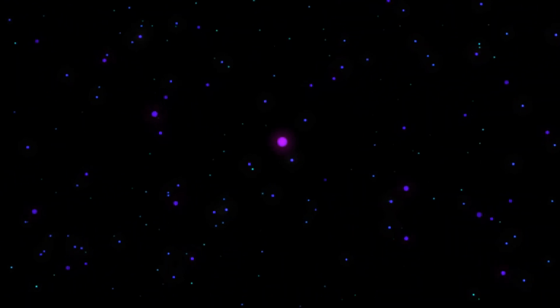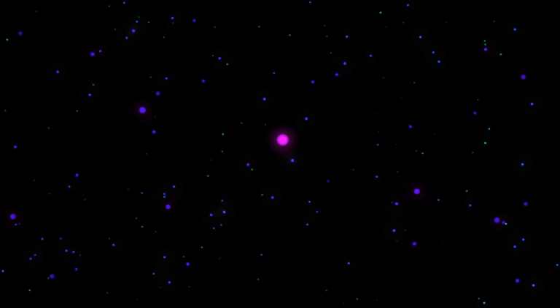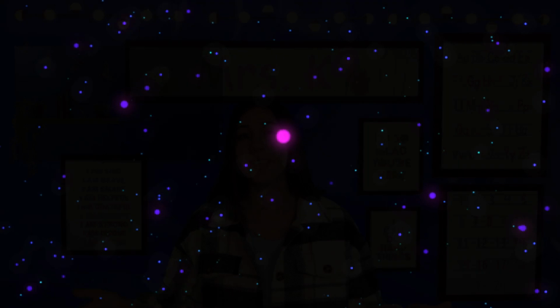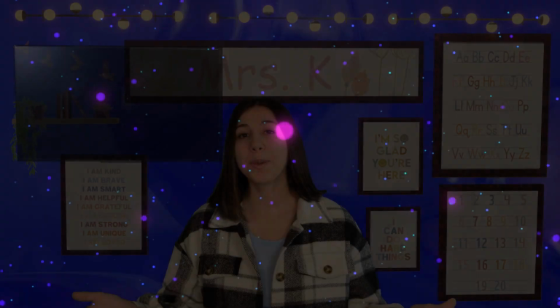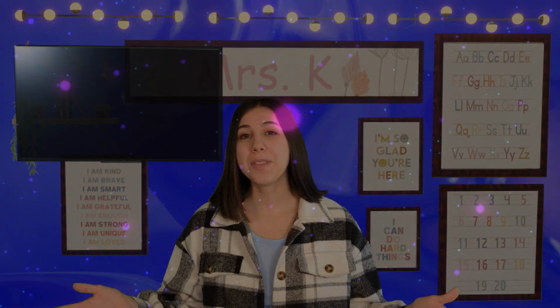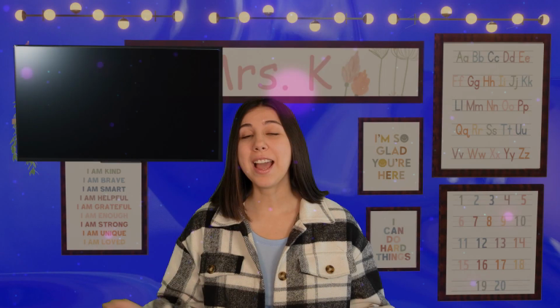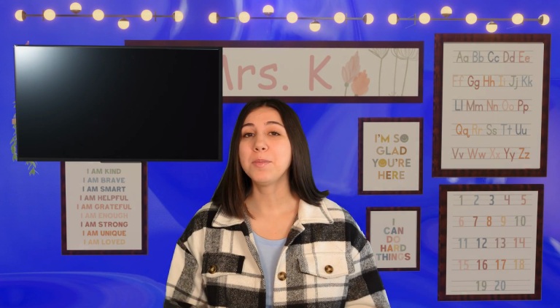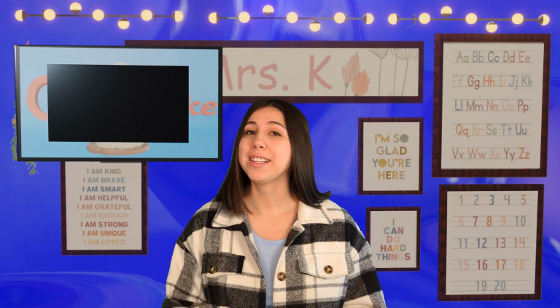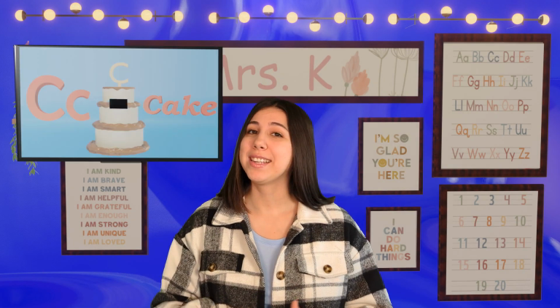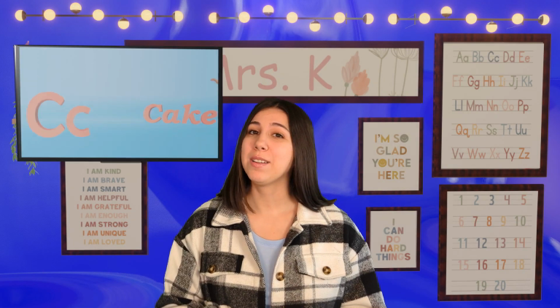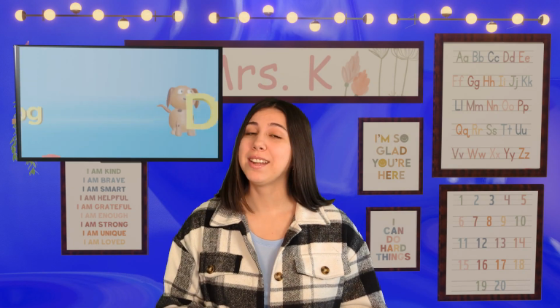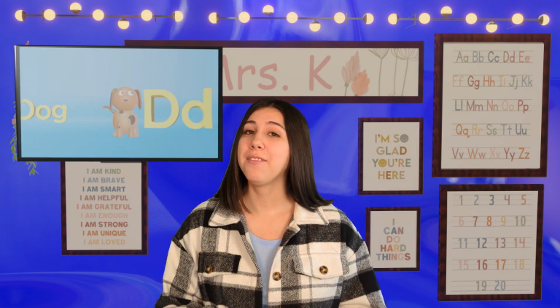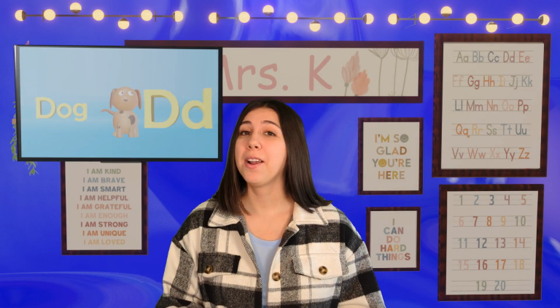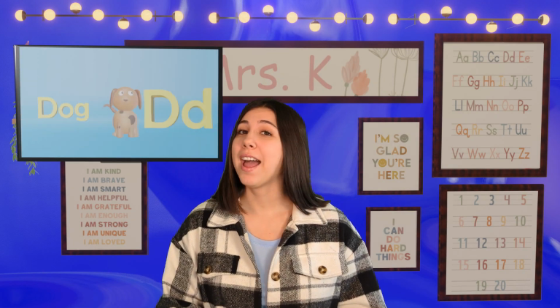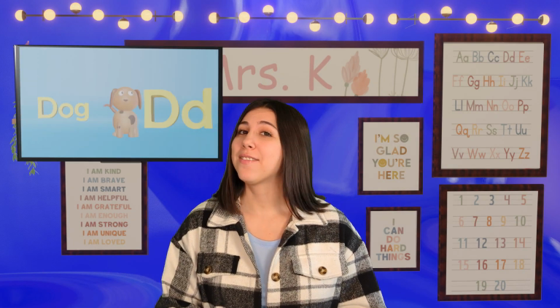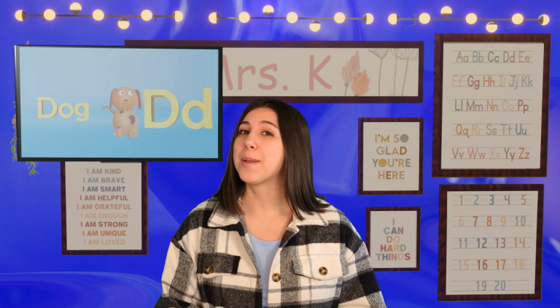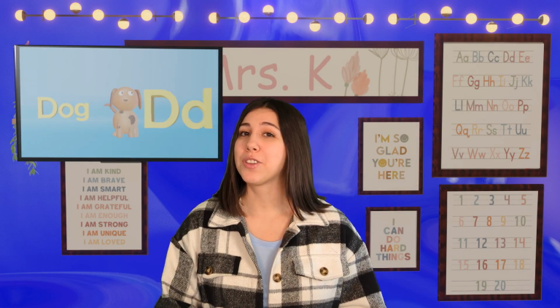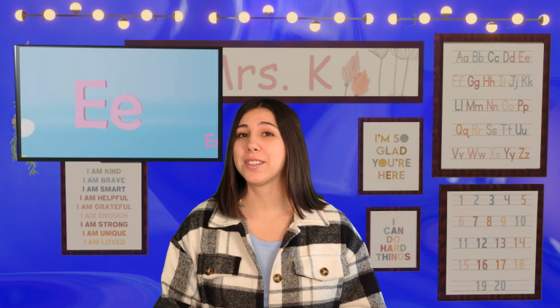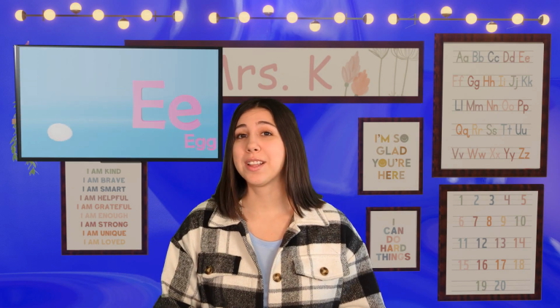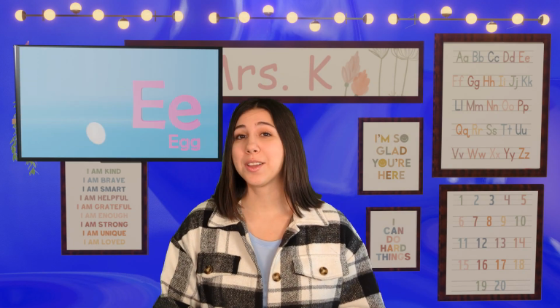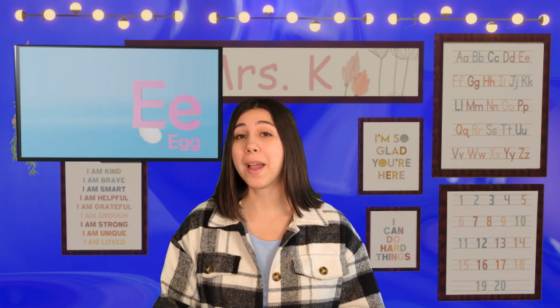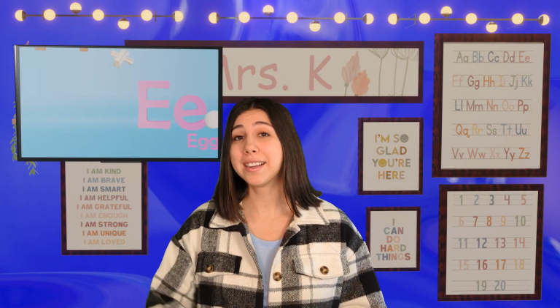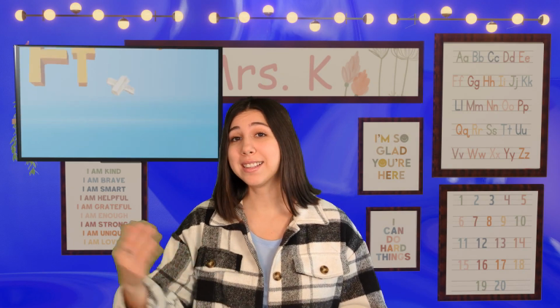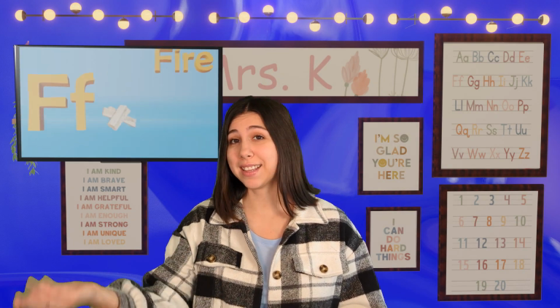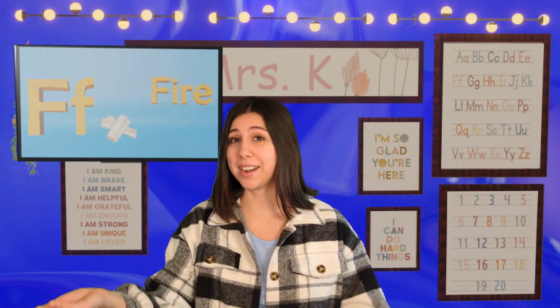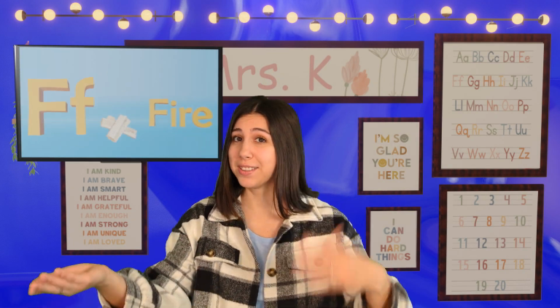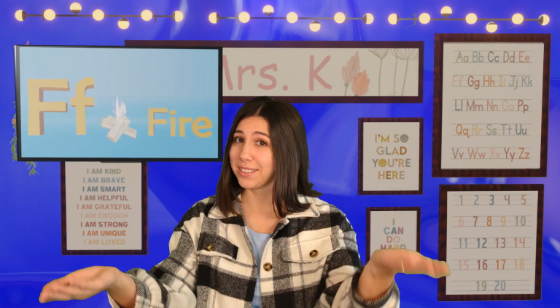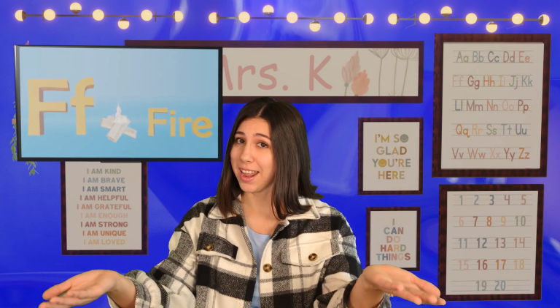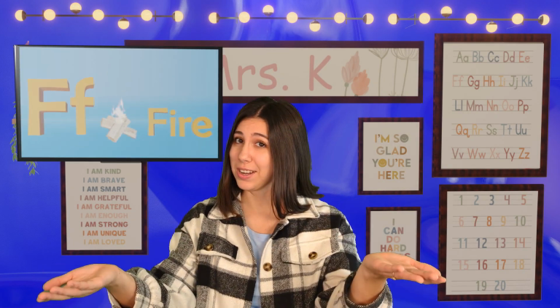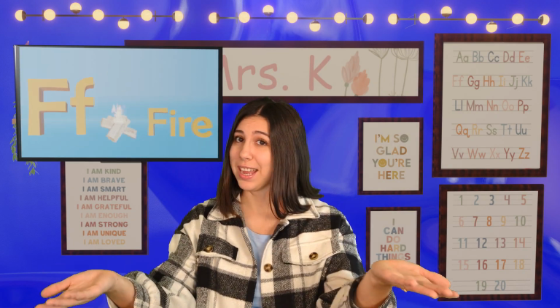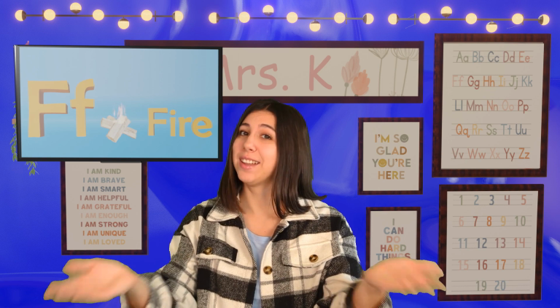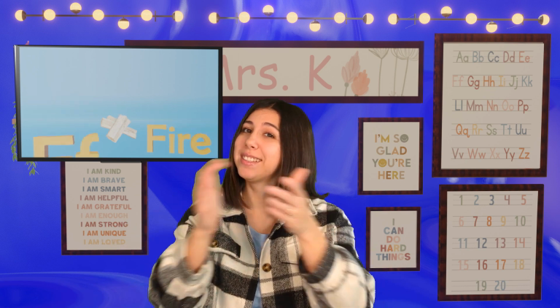Nice work with the objects! Now it's time for our alphabet chant, so let's go practice our letters and sounds together.